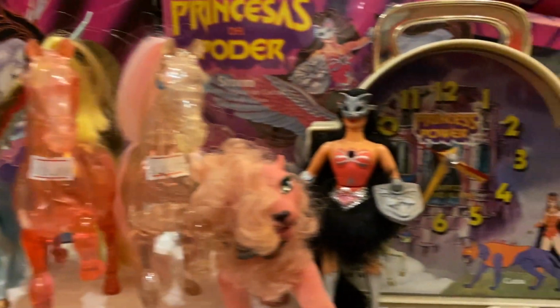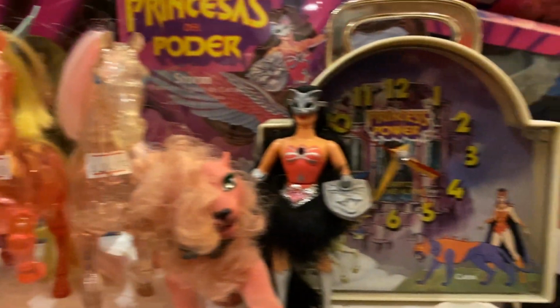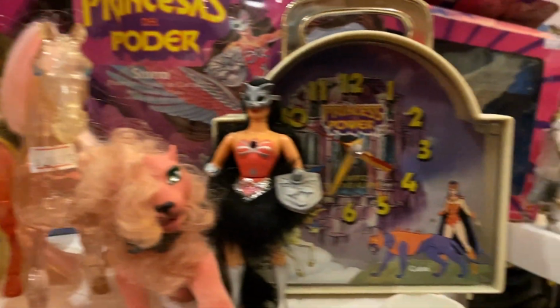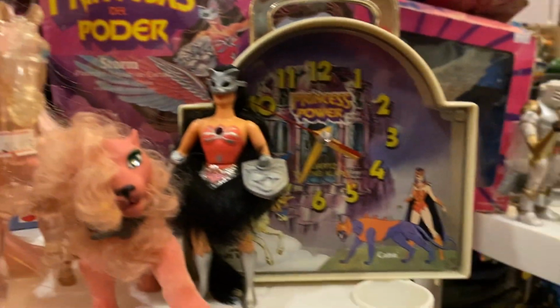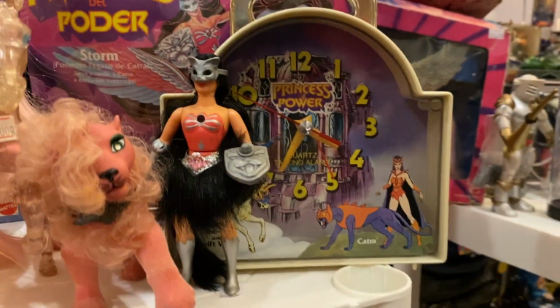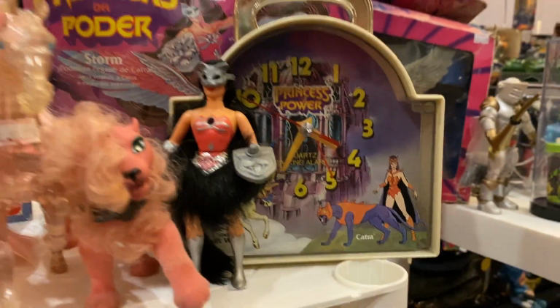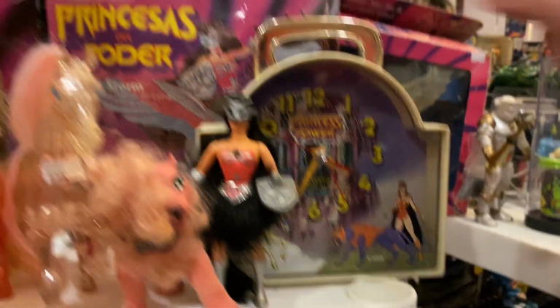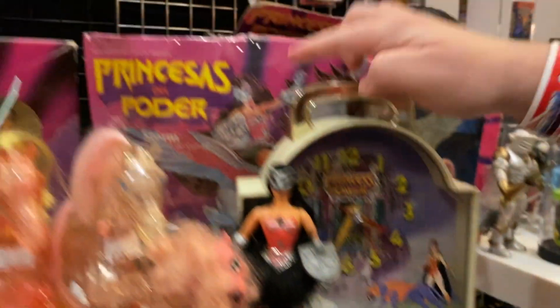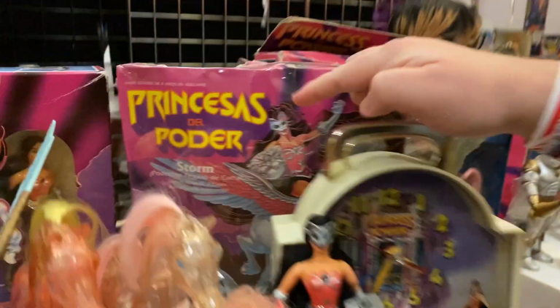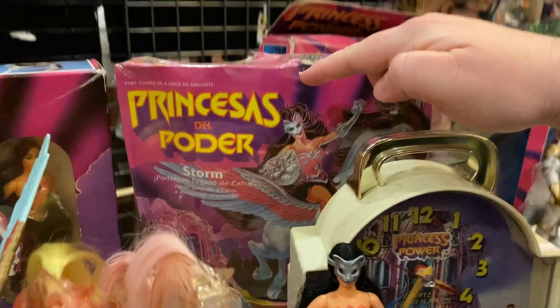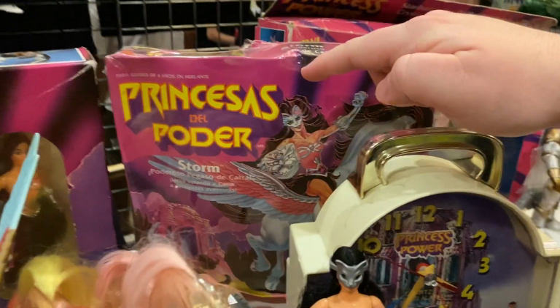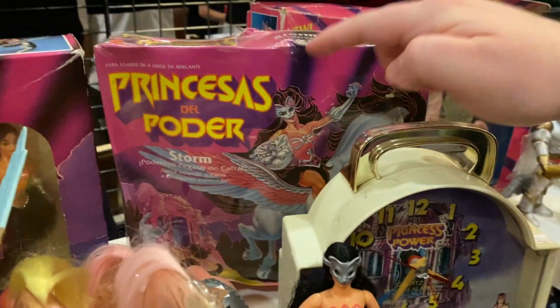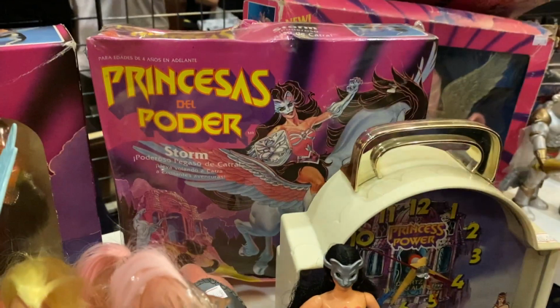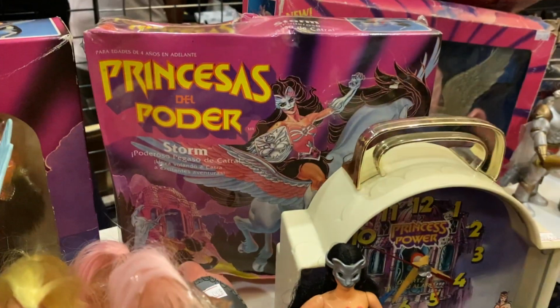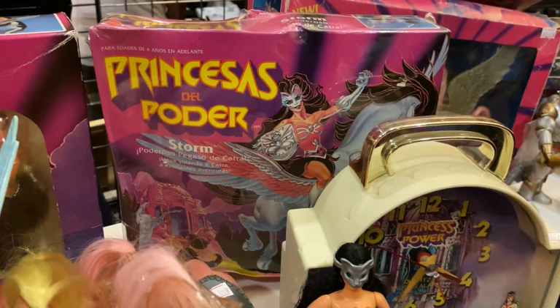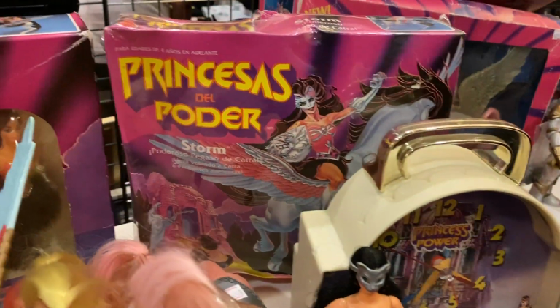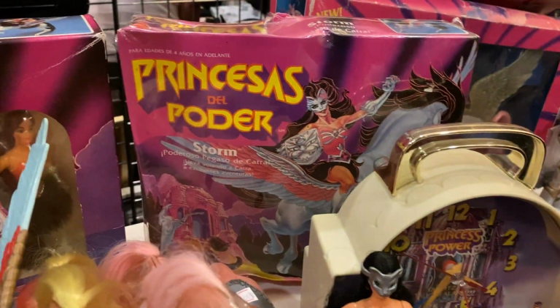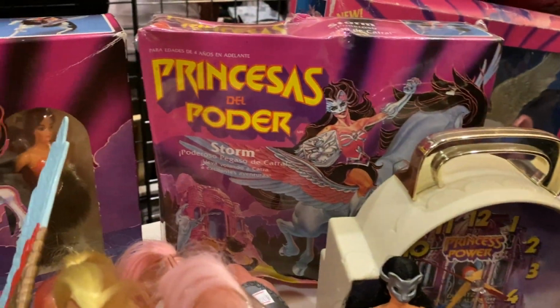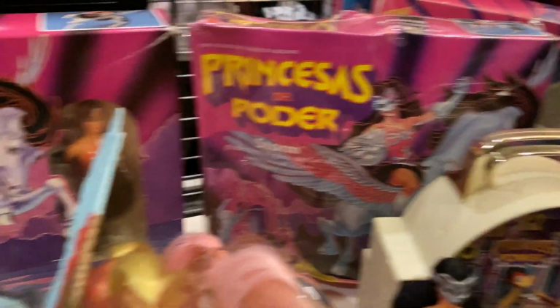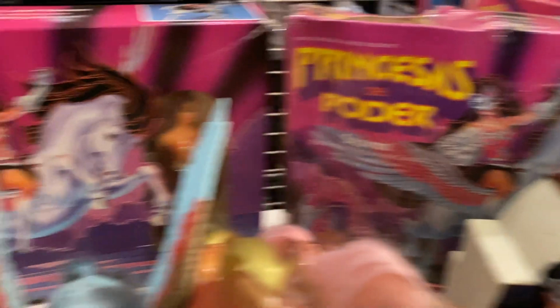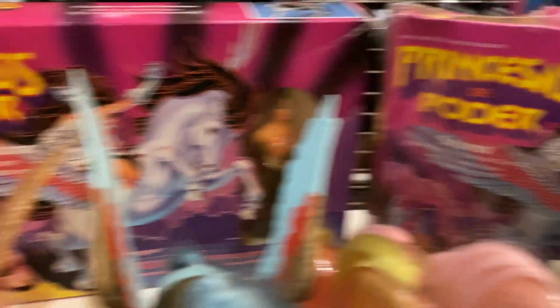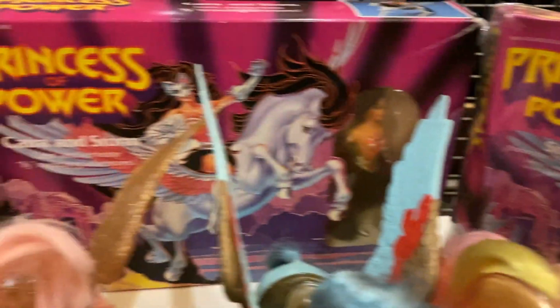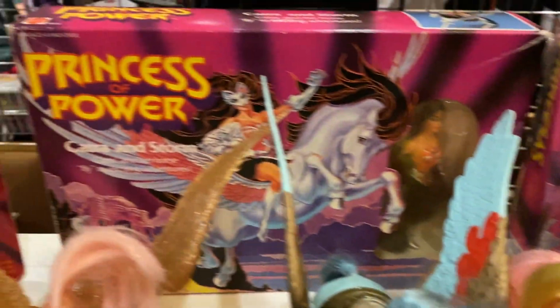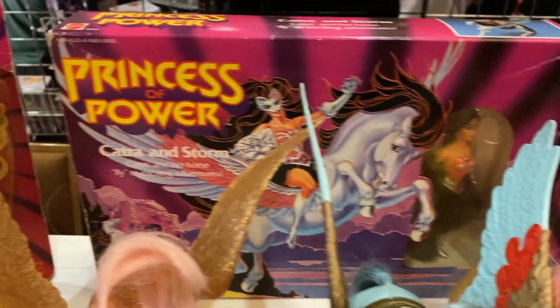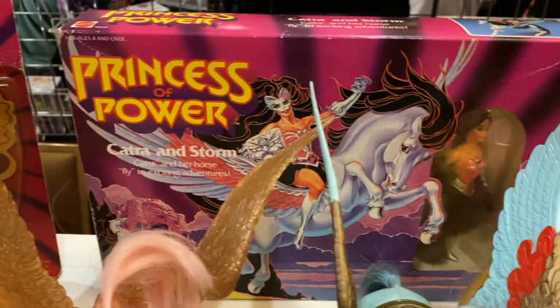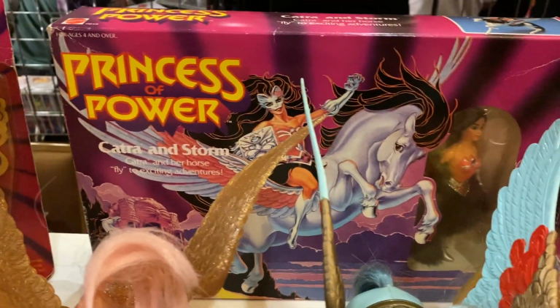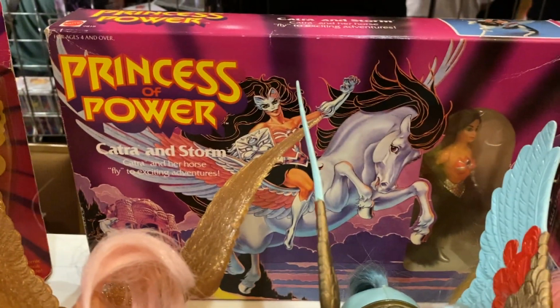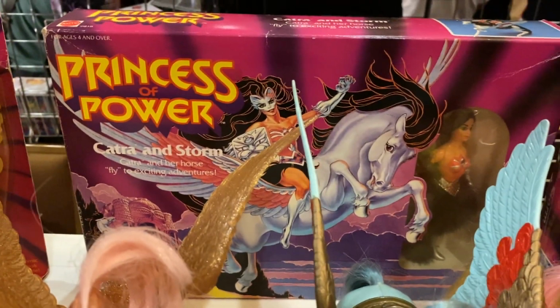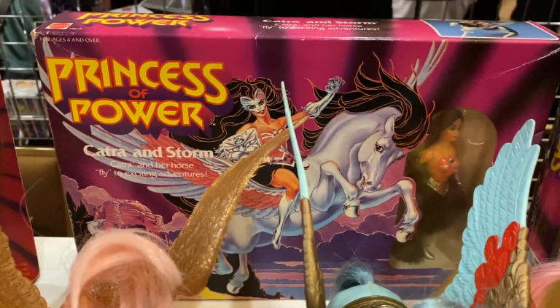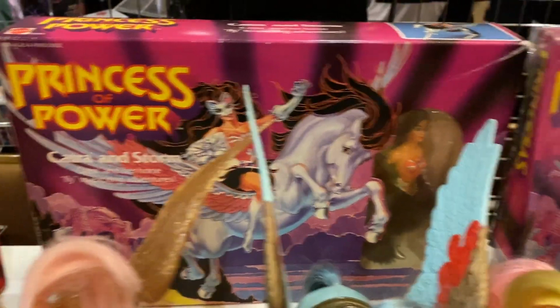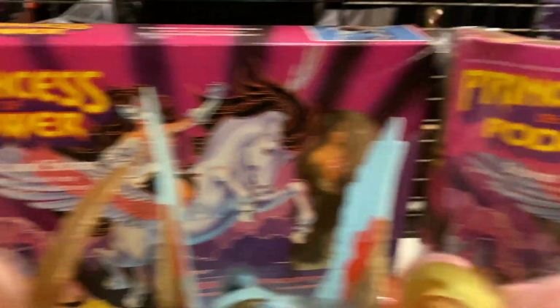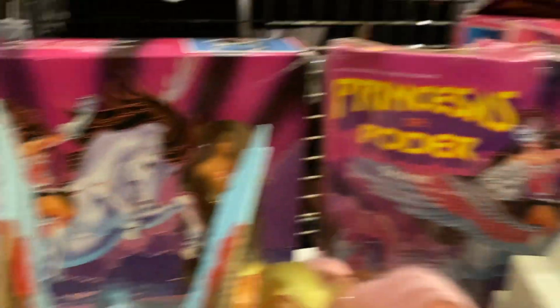I also love that this is 'Princesas de Poder' - I've never seen the Spanish title before. So there you go!